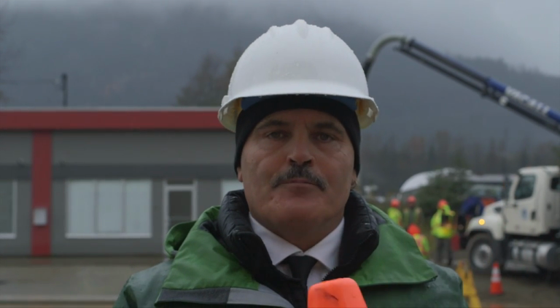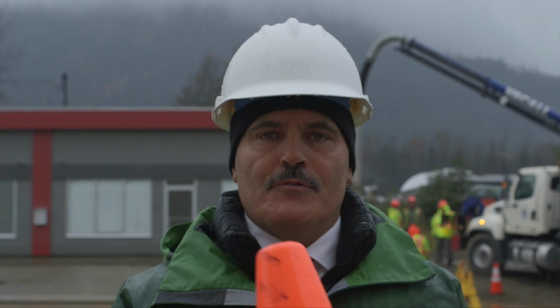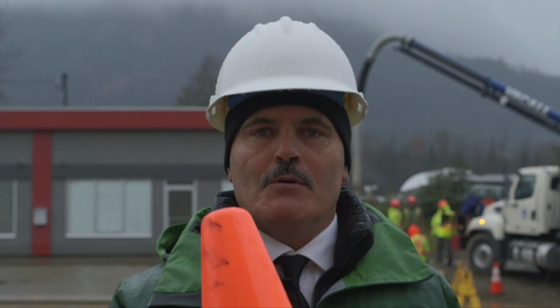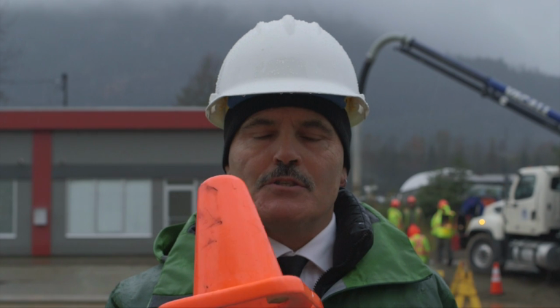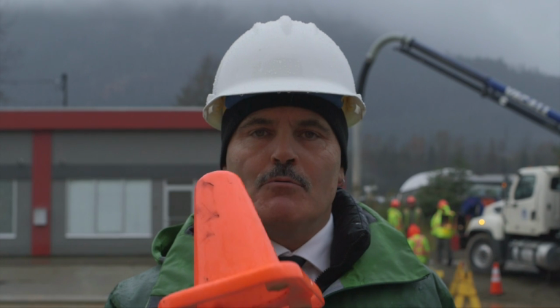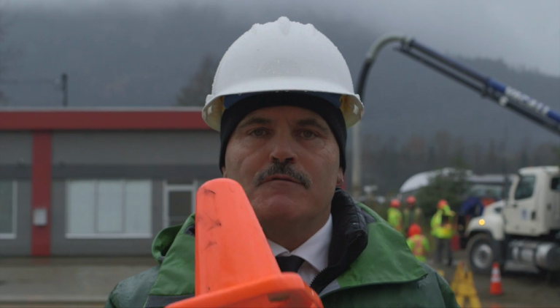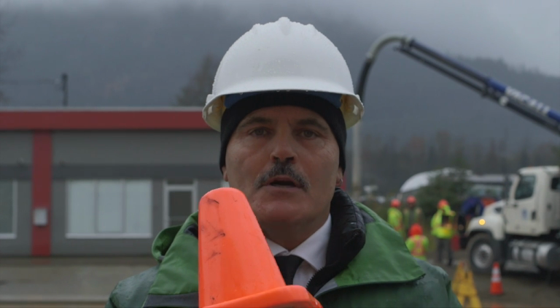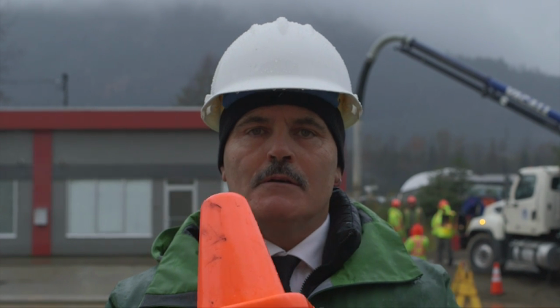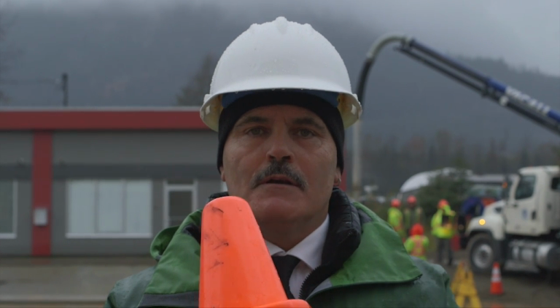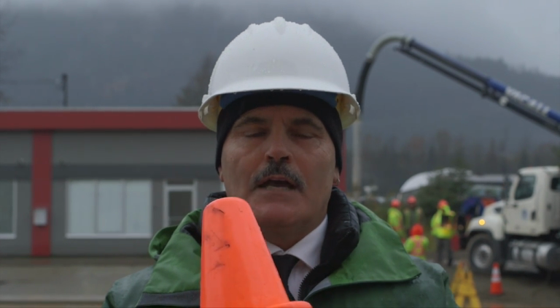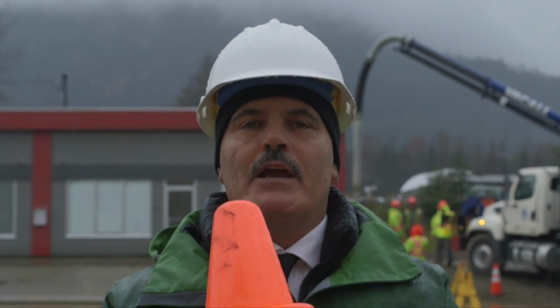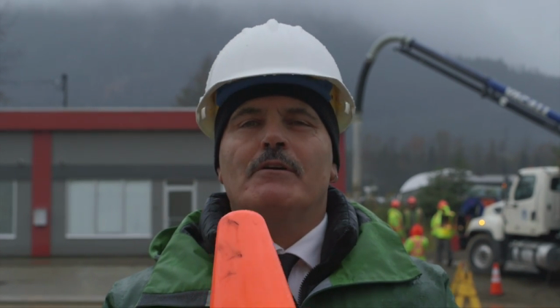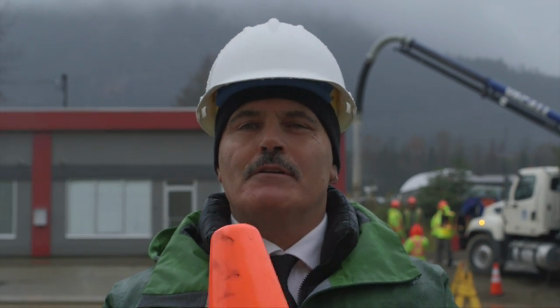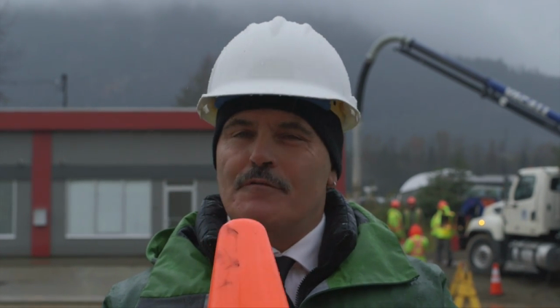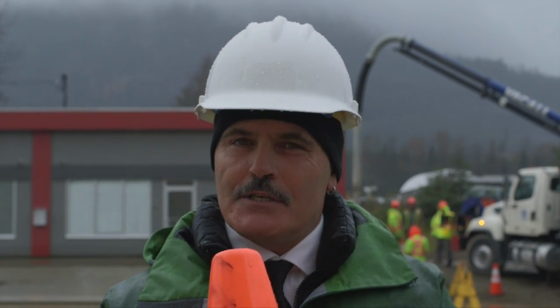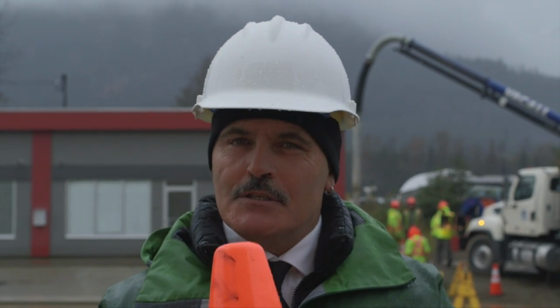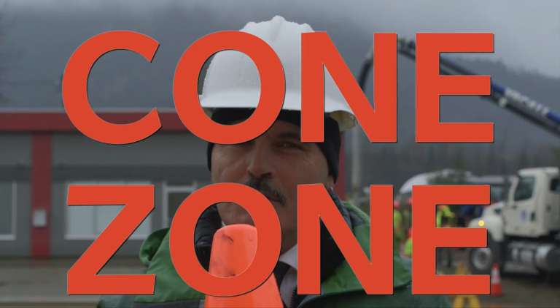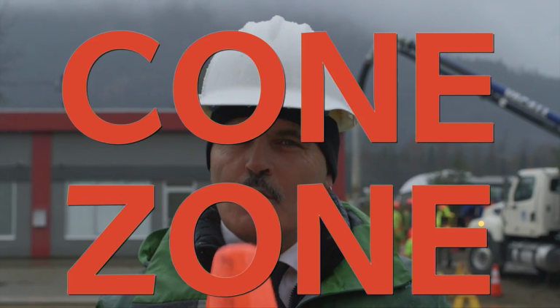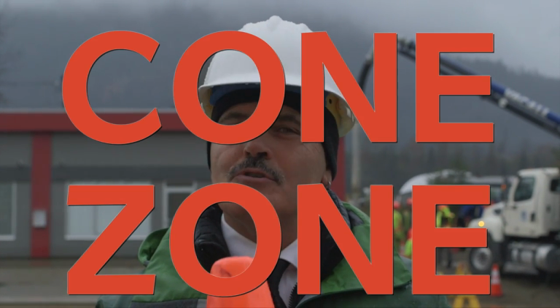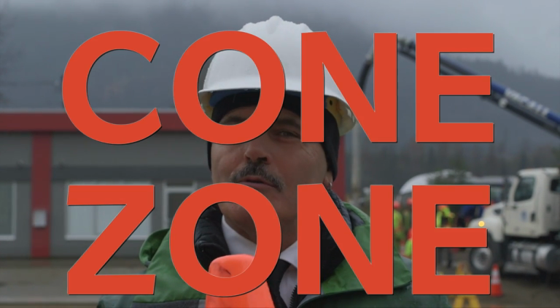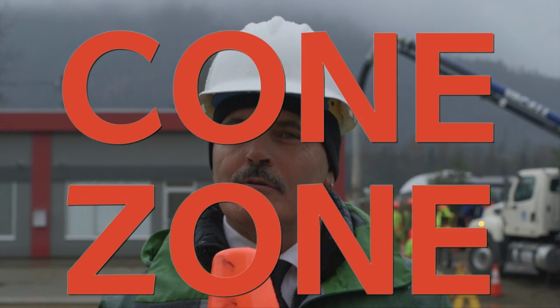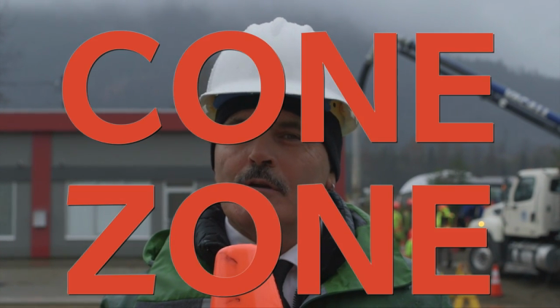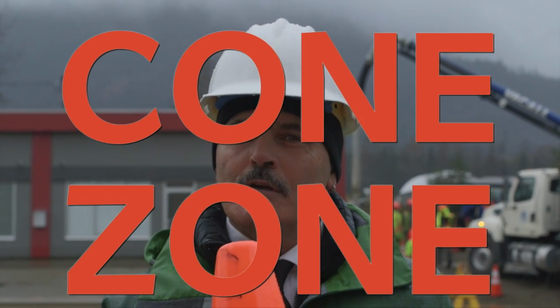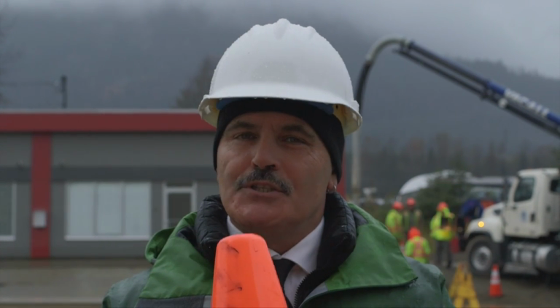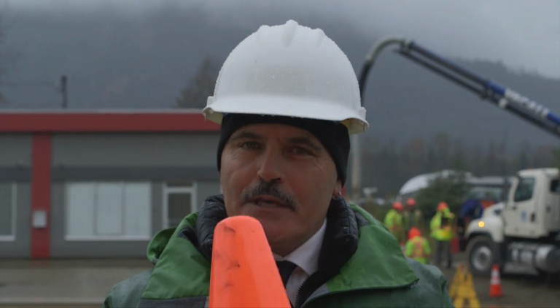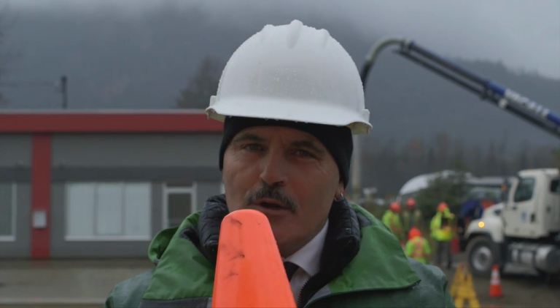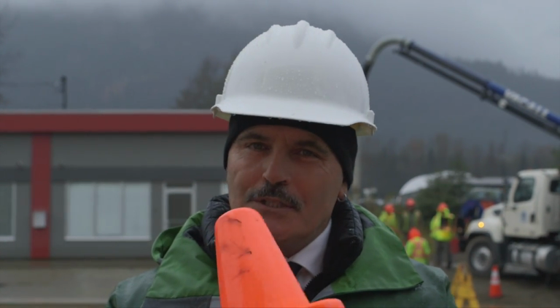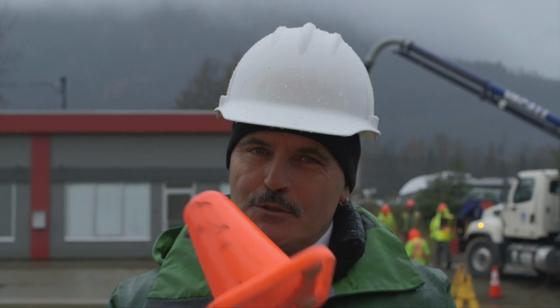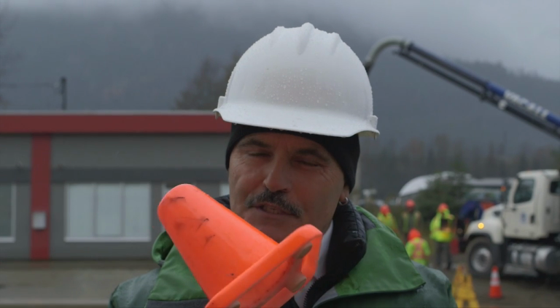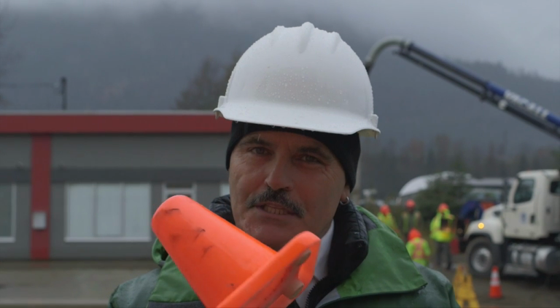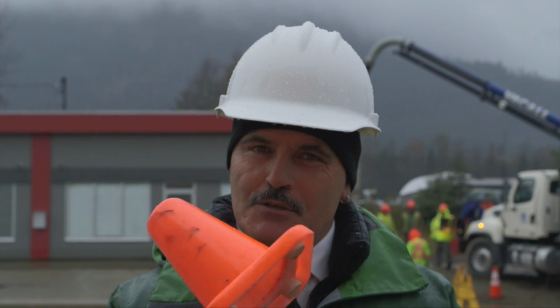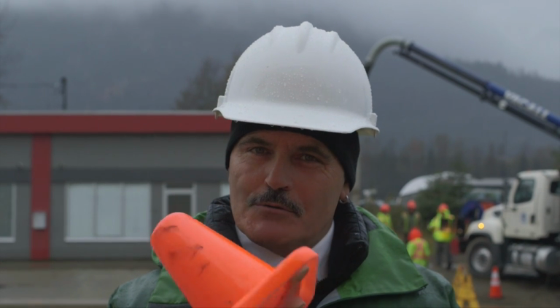Do you know what this cone is for? Have you ever heard the phrase 'cone zone'? Do you even know what to do if you see these cones?